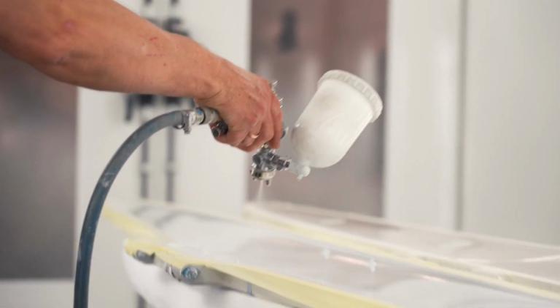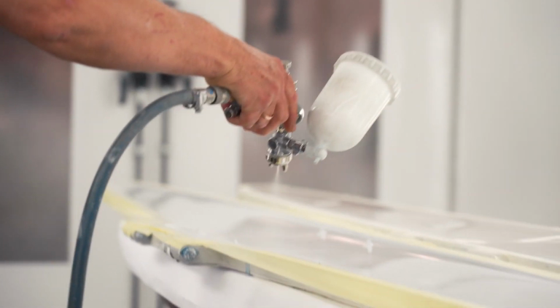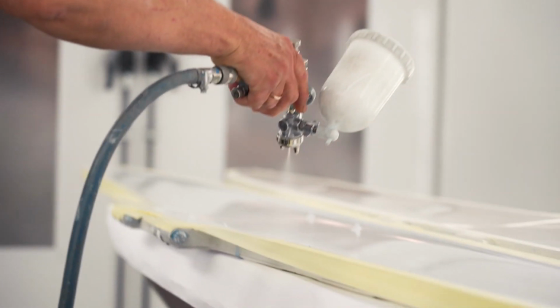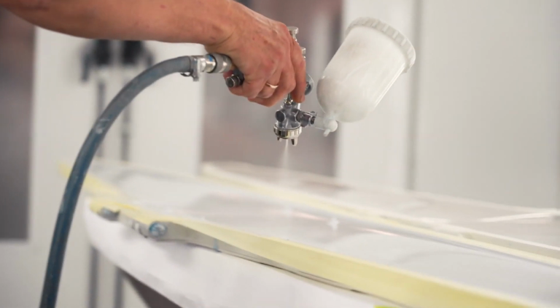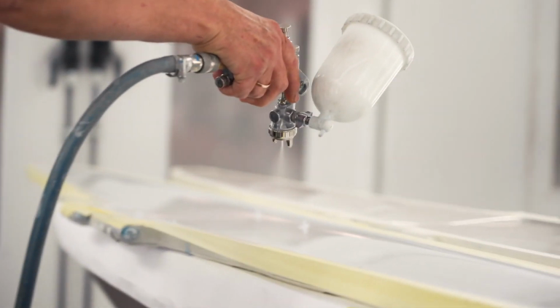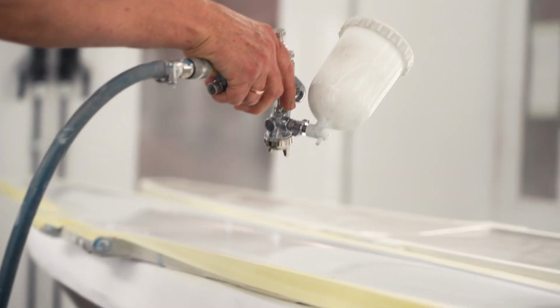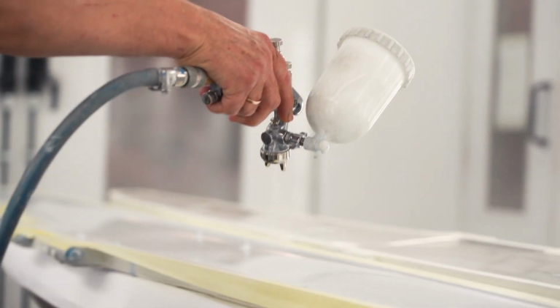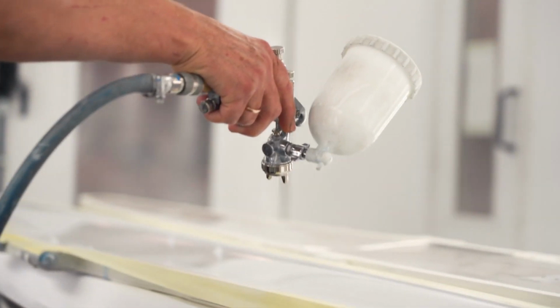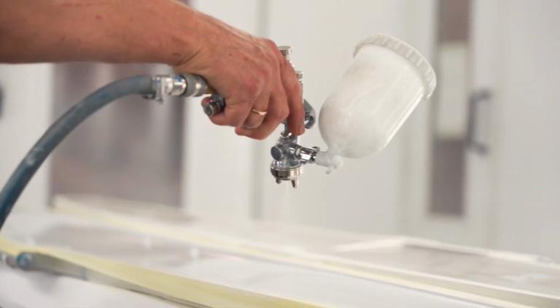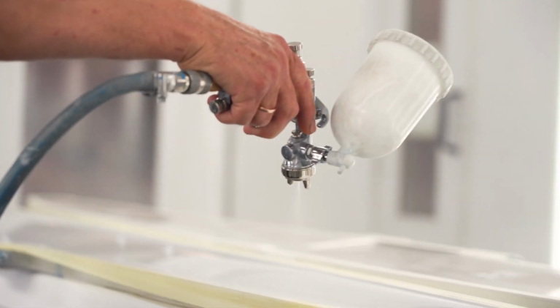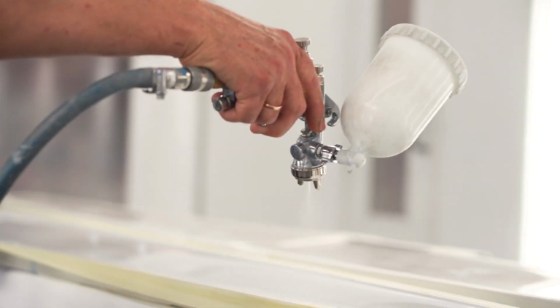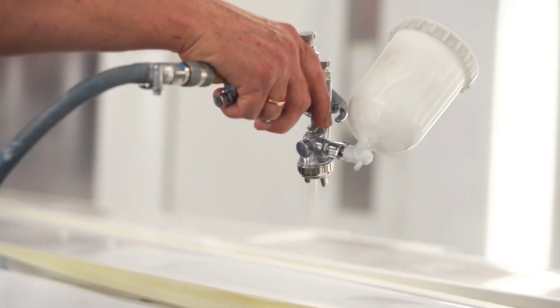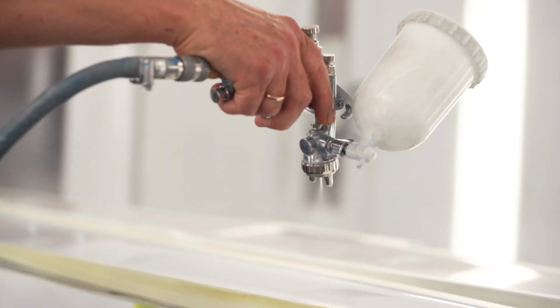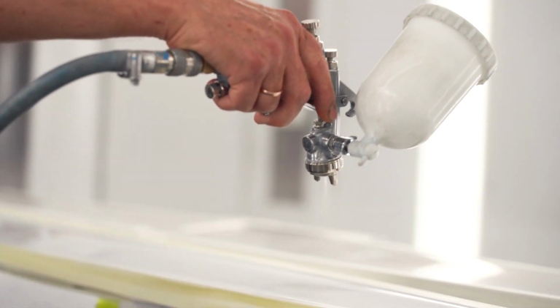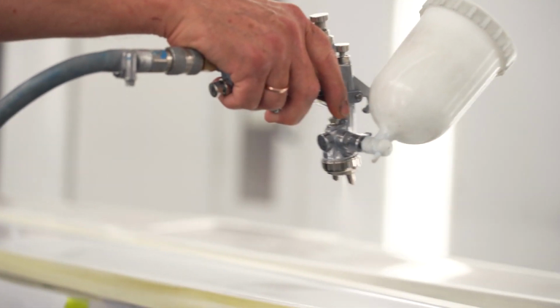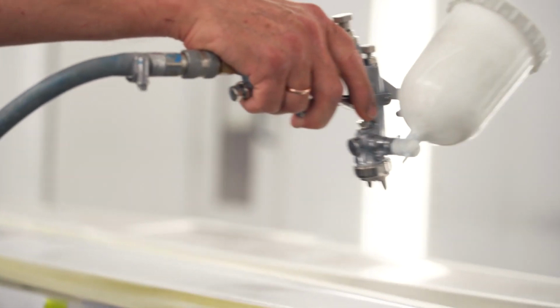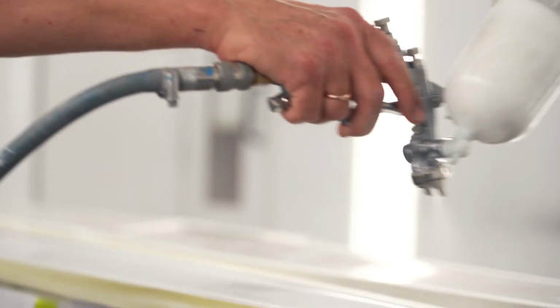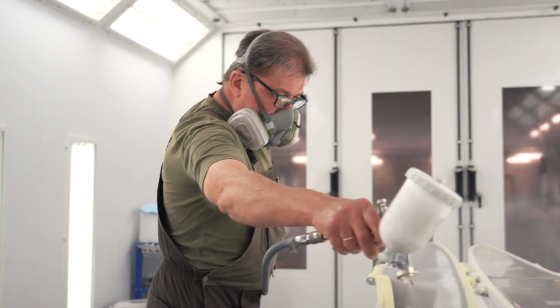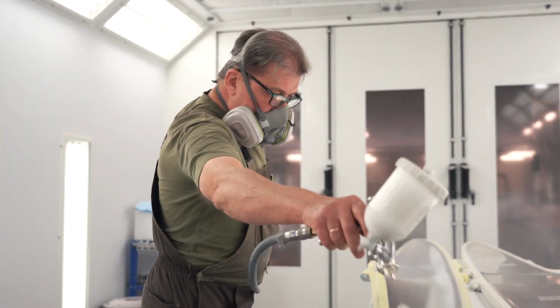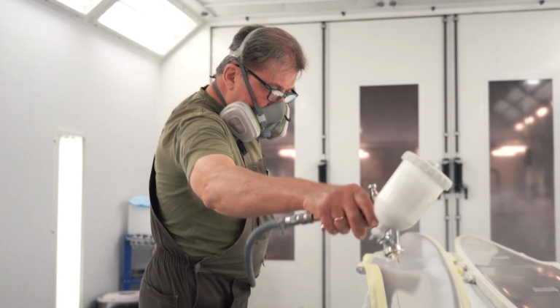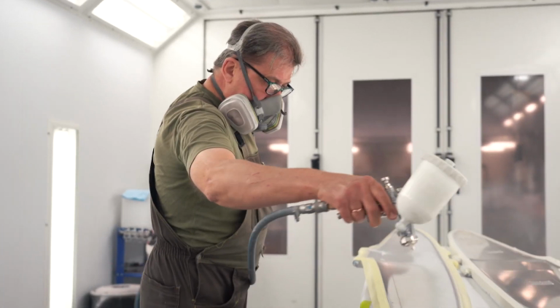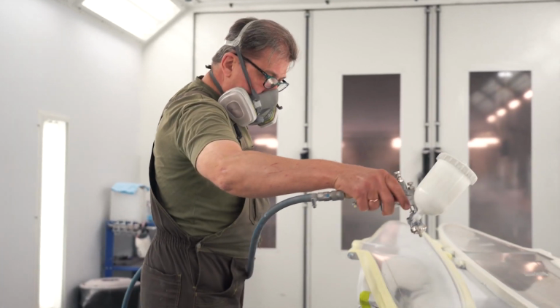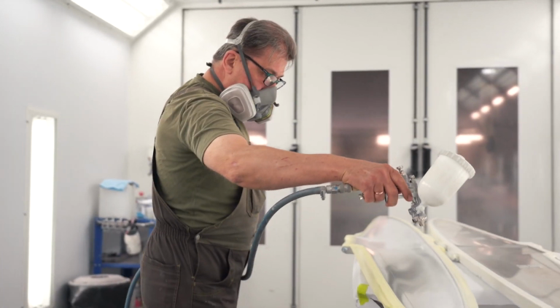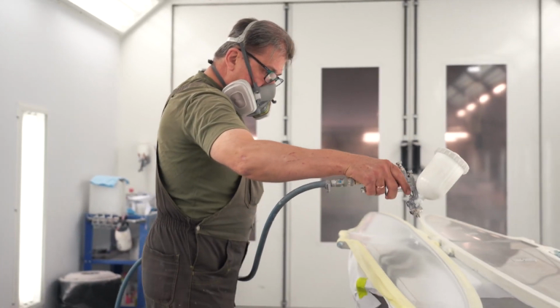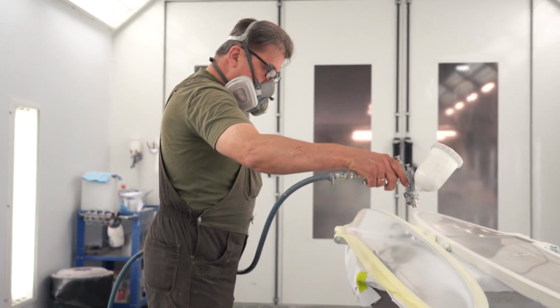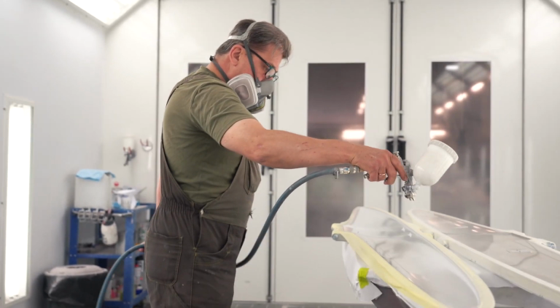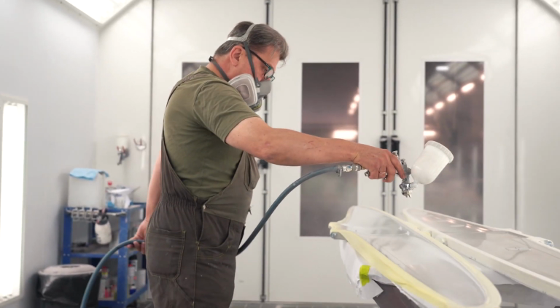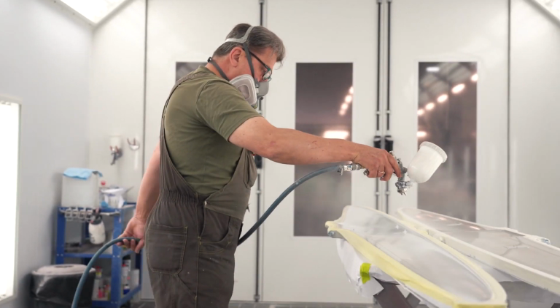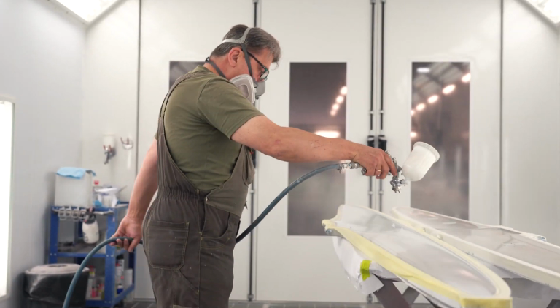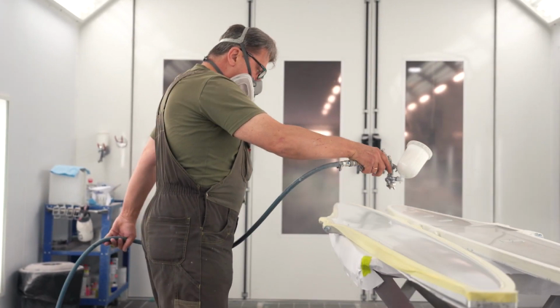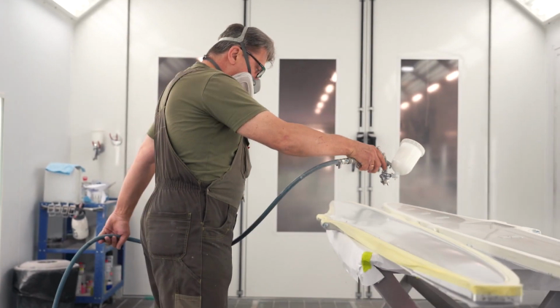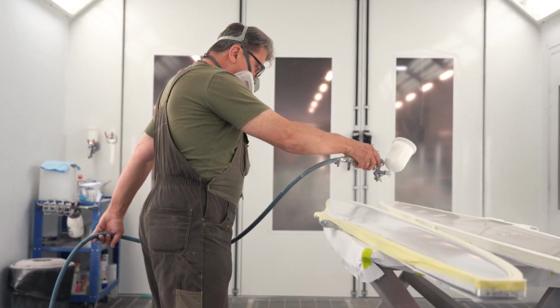Once the operator has finished painting, the molds will require some time to dry.